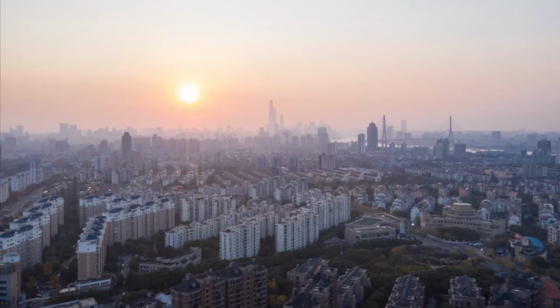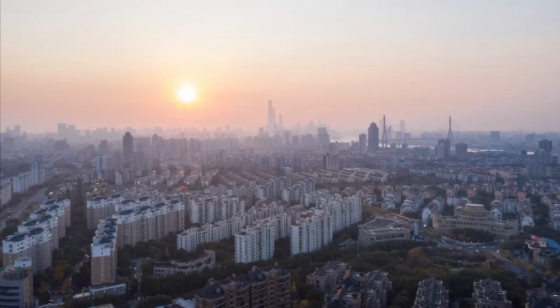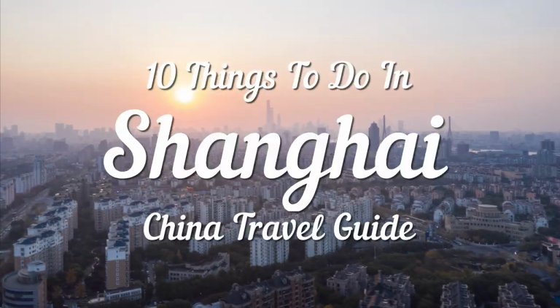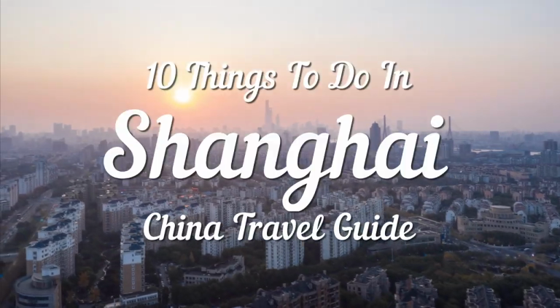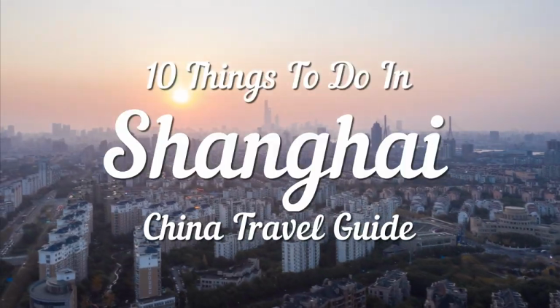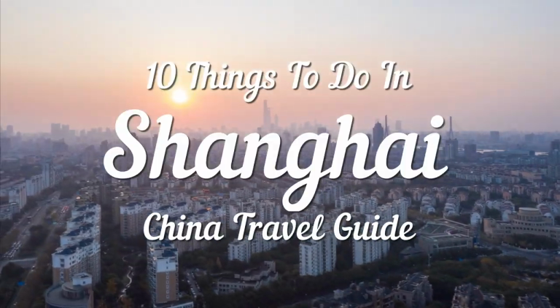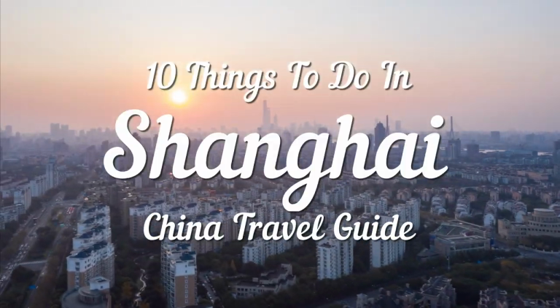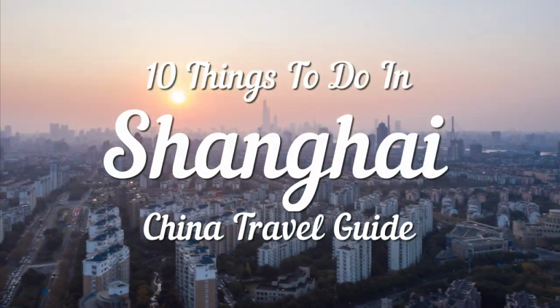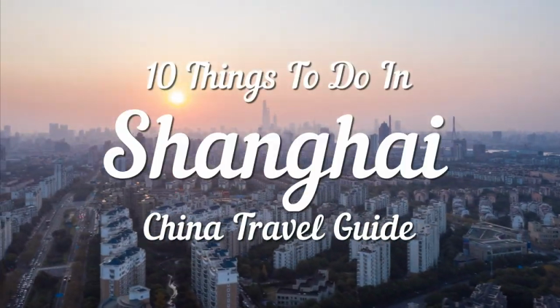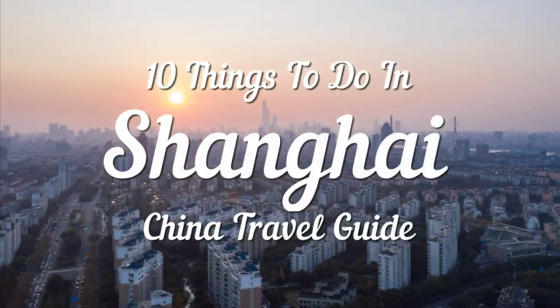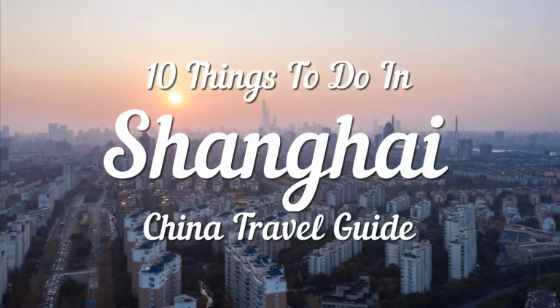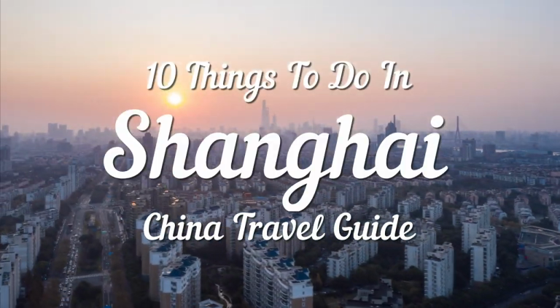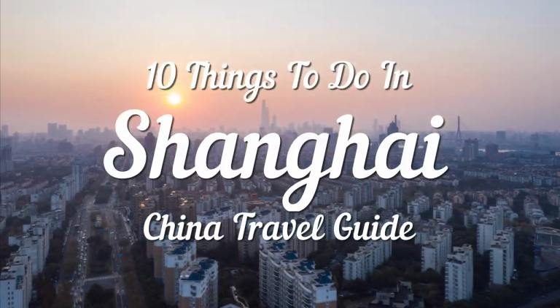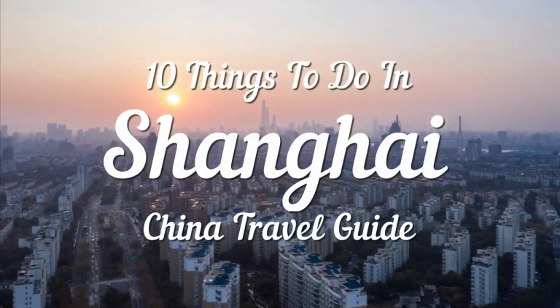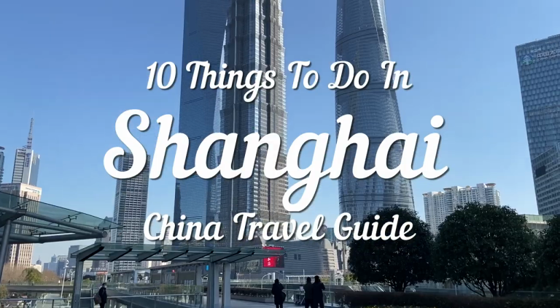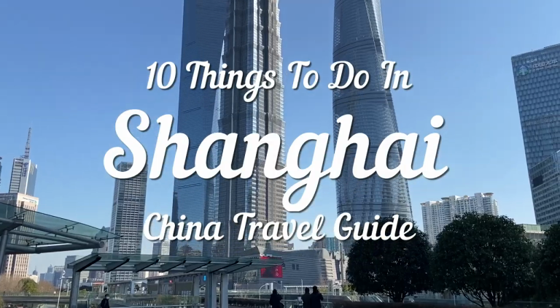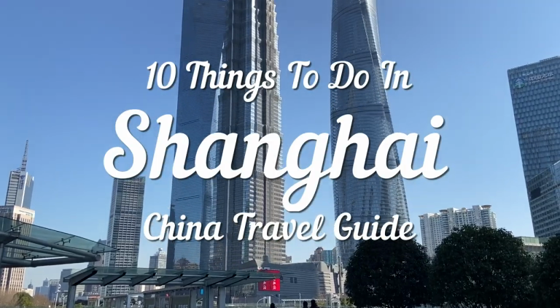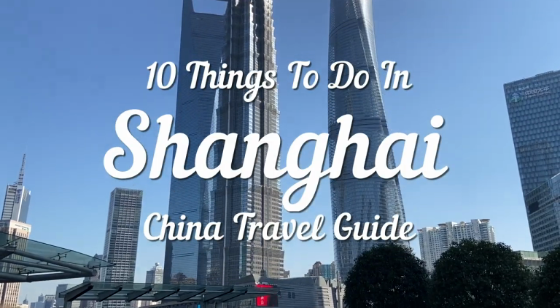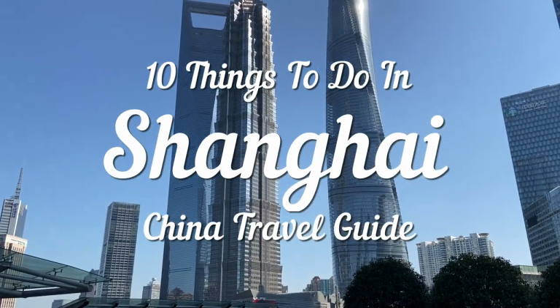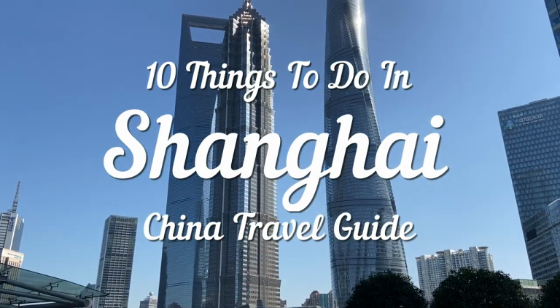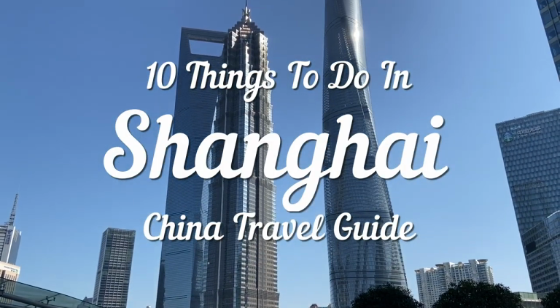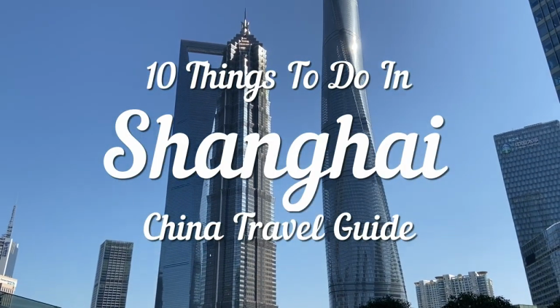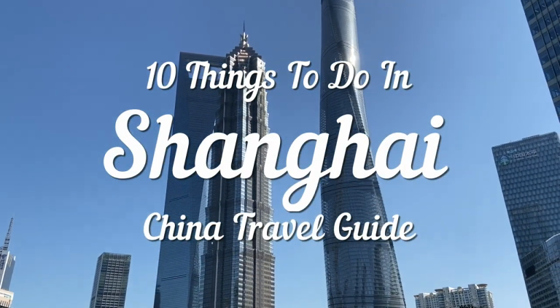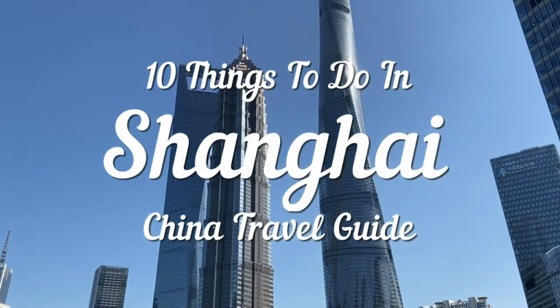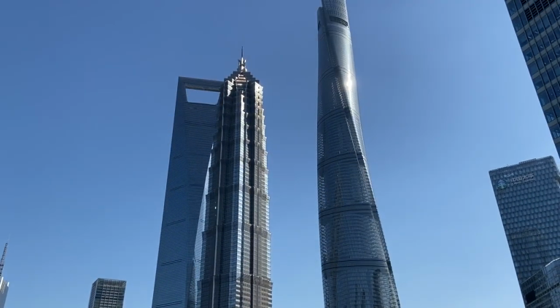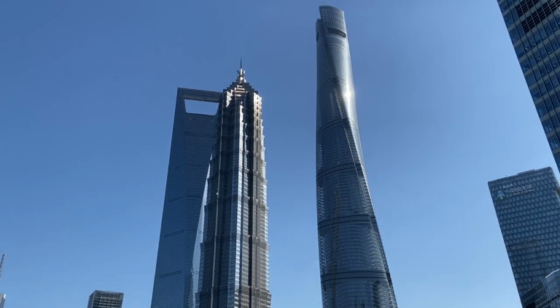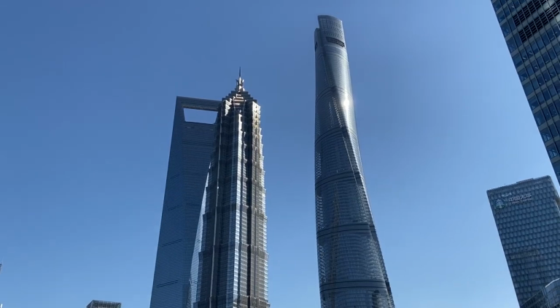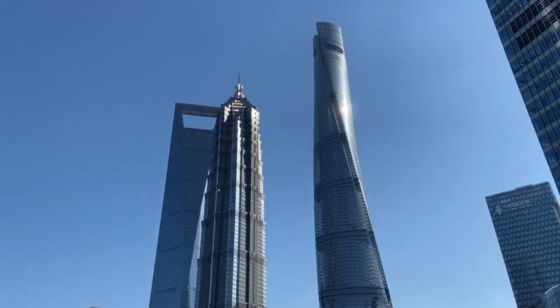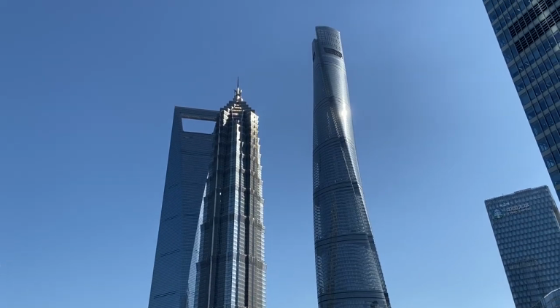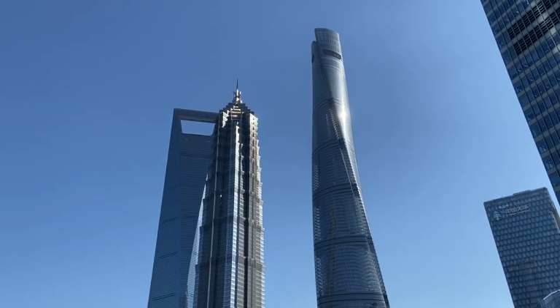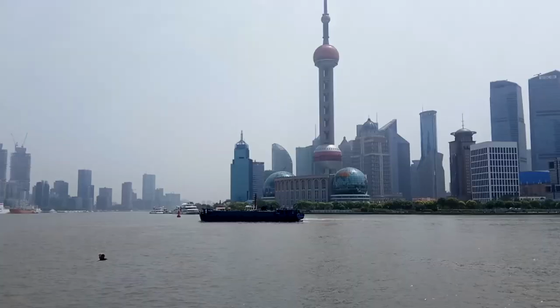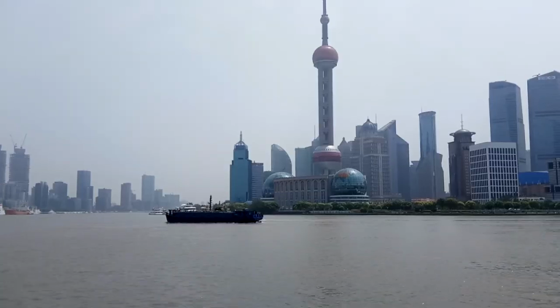Shanghai Travel: China Travel Information — 10 Things to Do in Shanghai and 5 Not to Do.